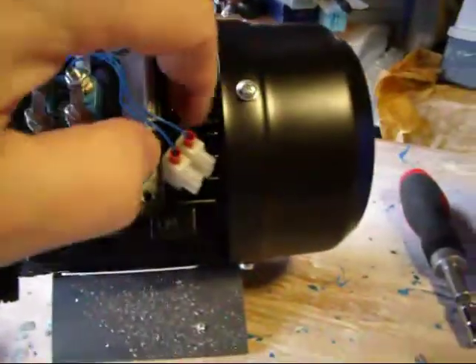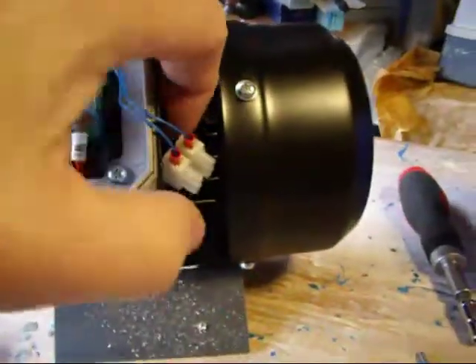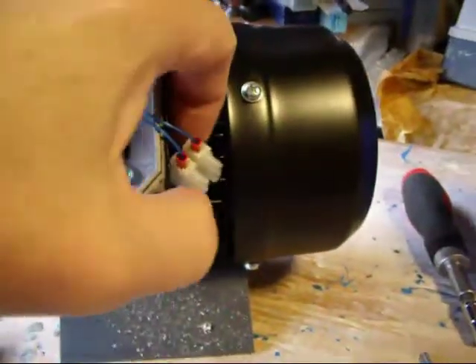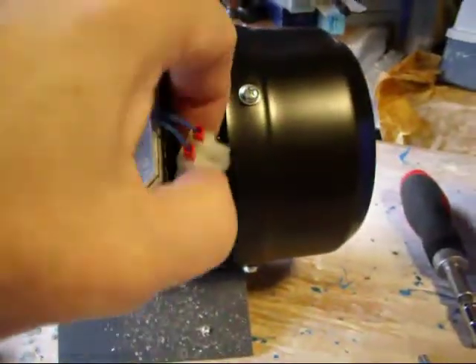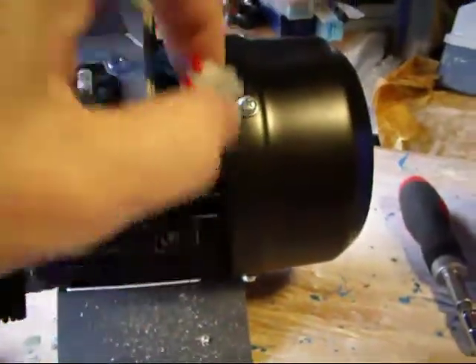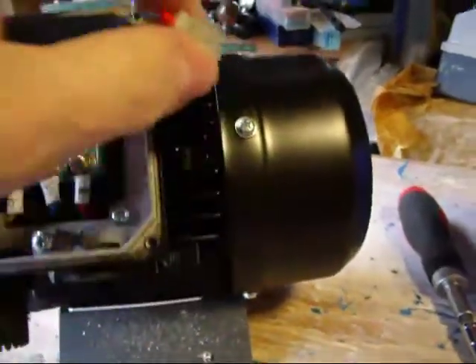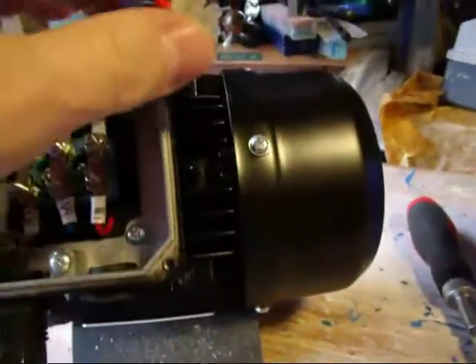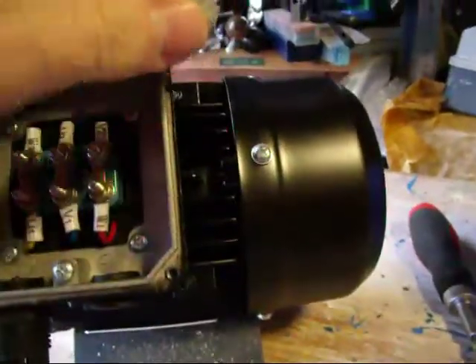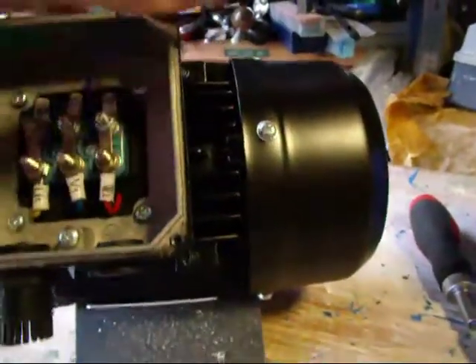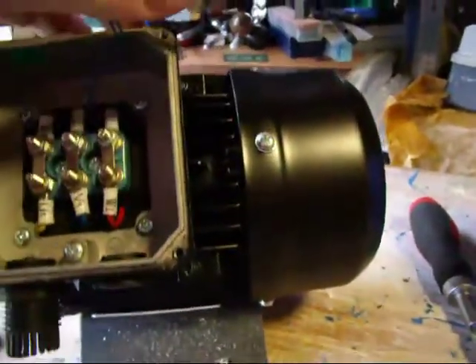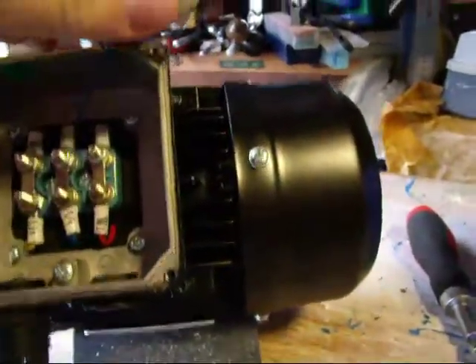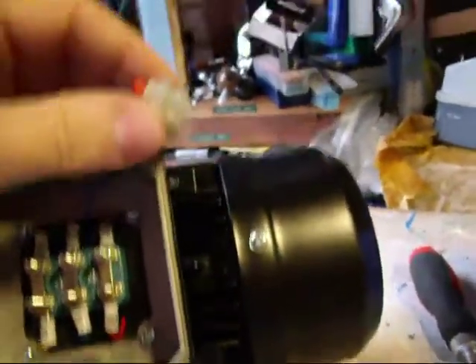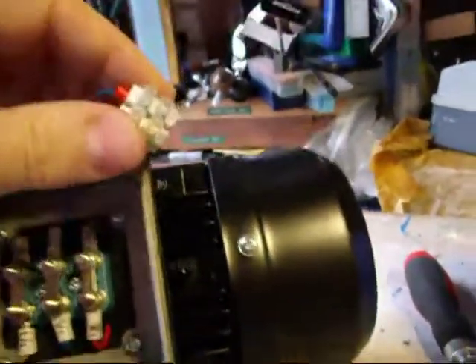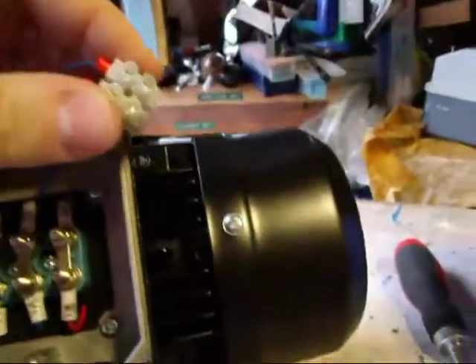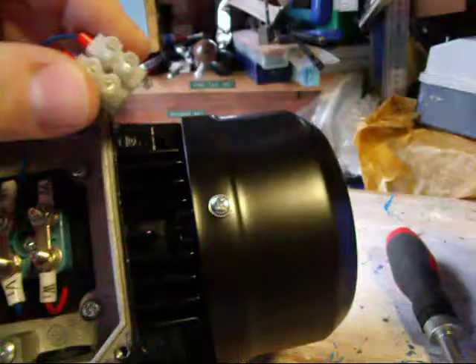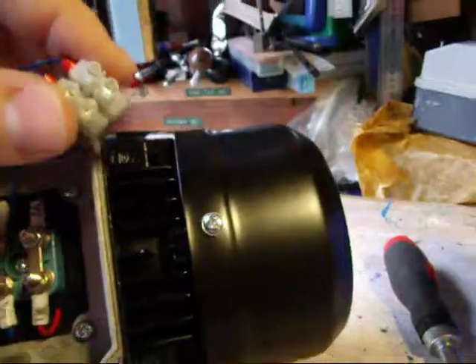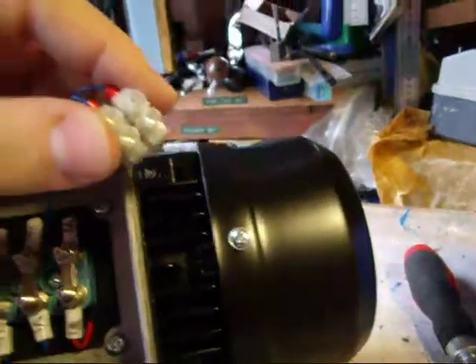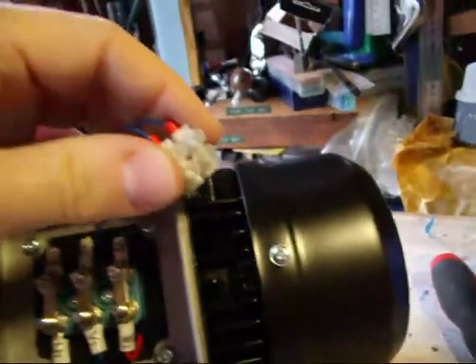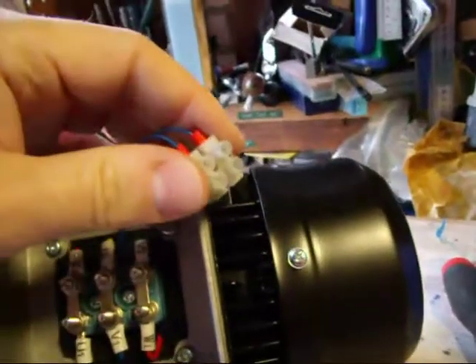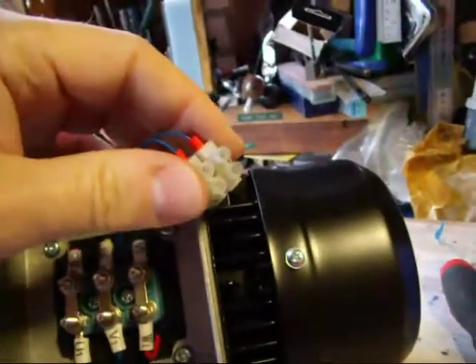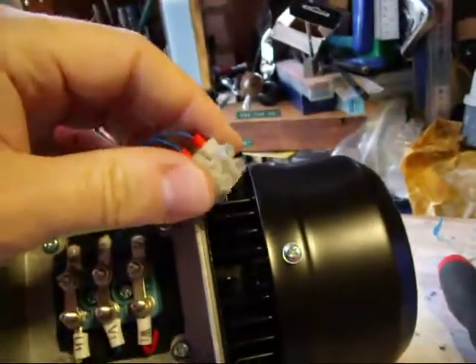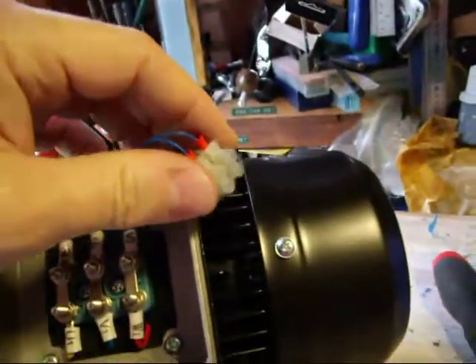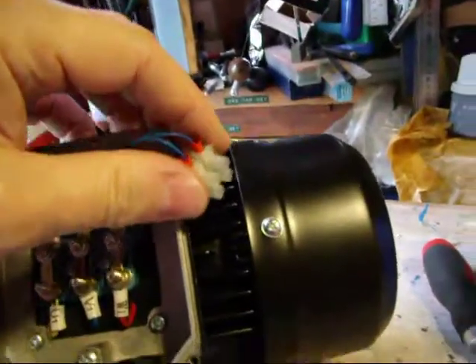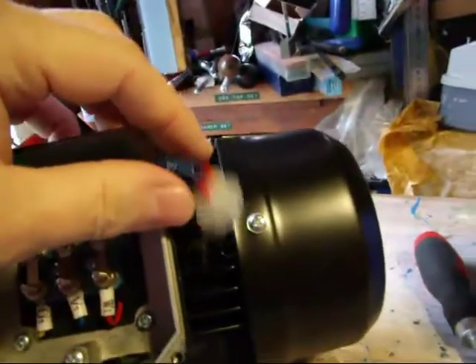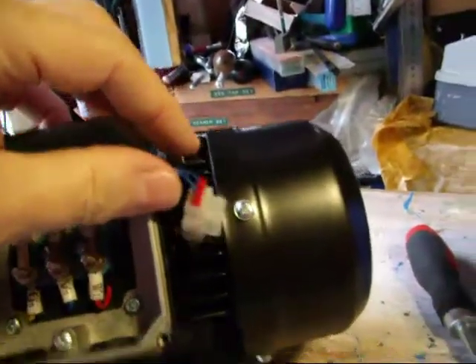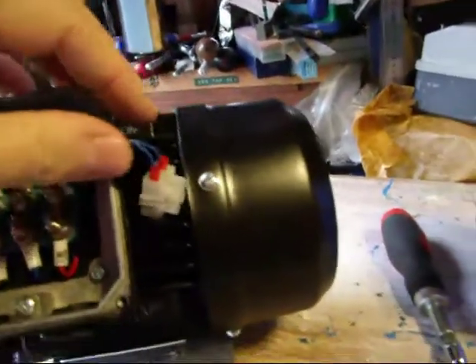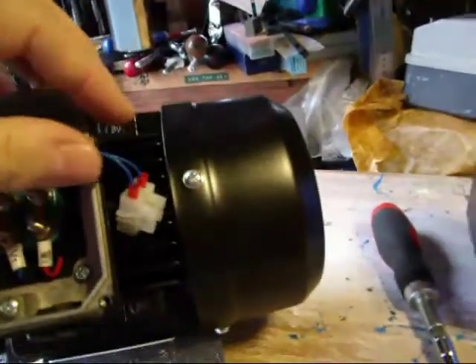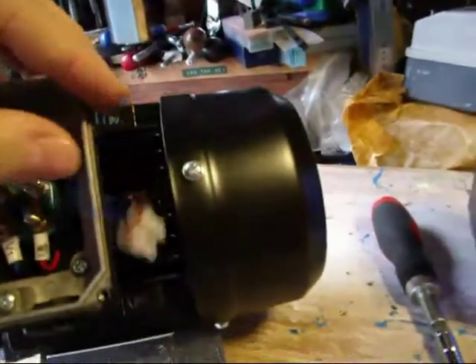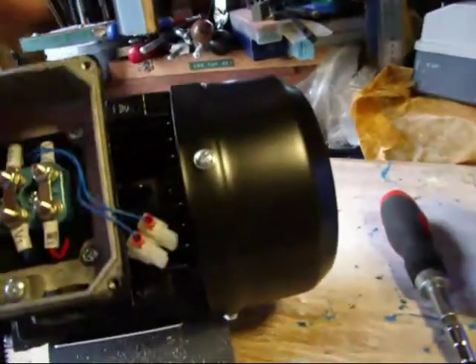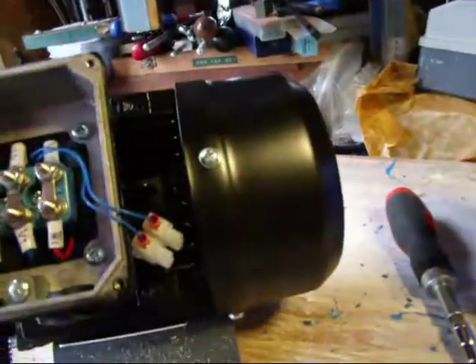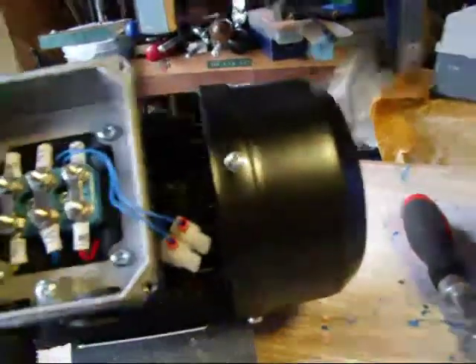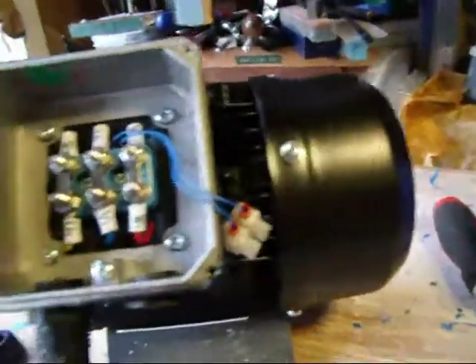This, by the way, is the thermistor — some sort of overload protection — and that can be wired in later on.